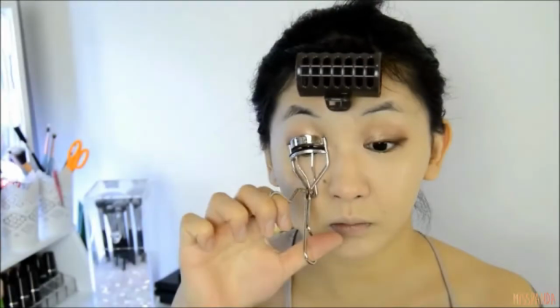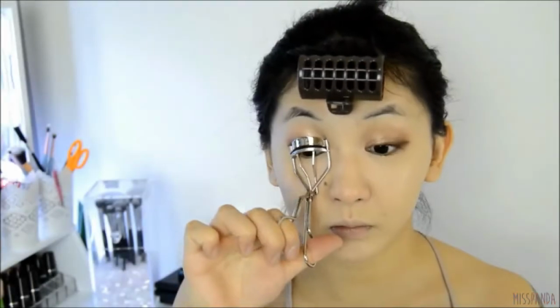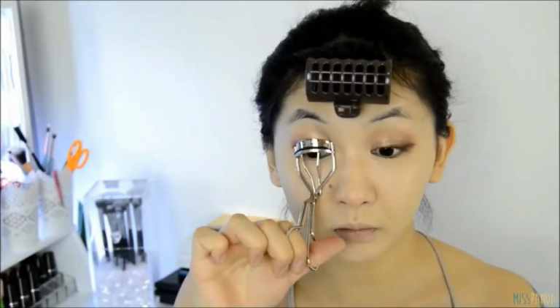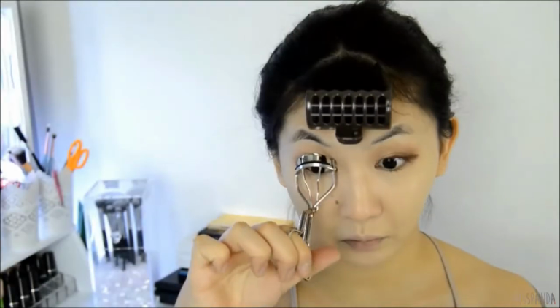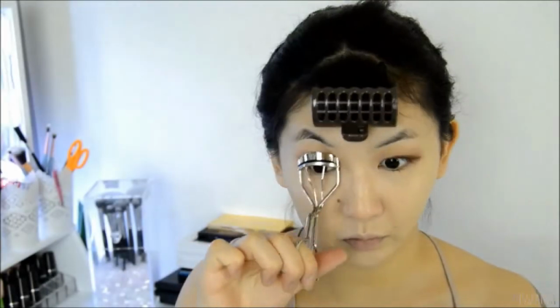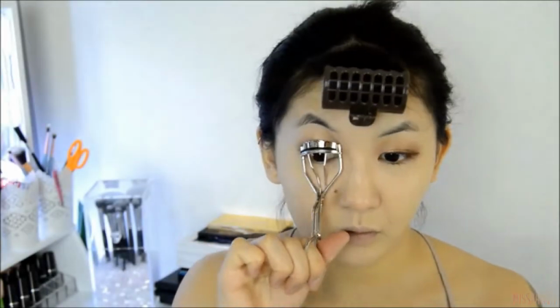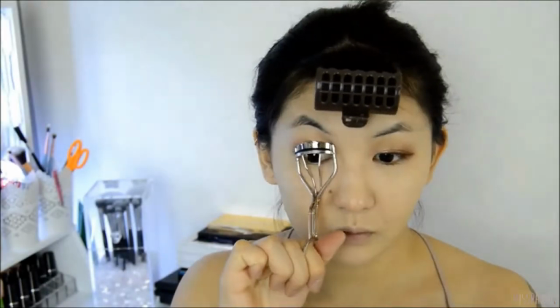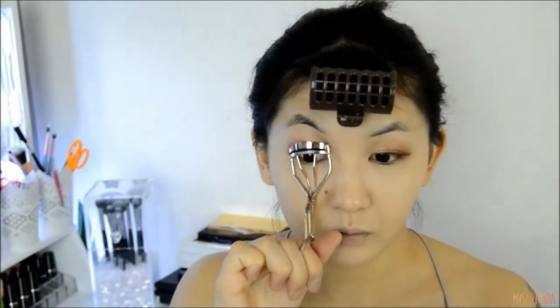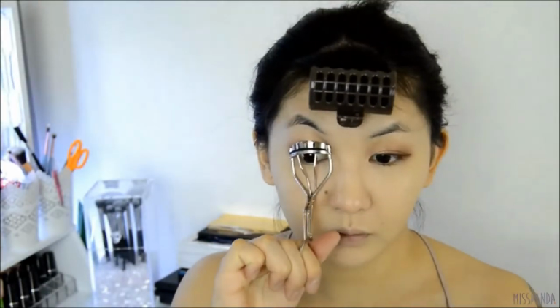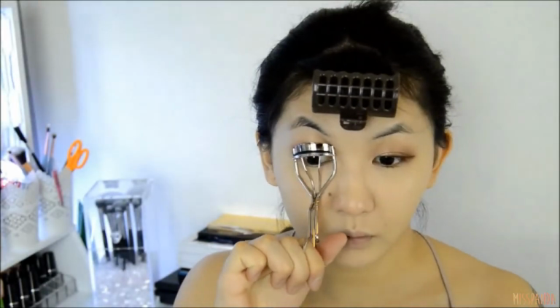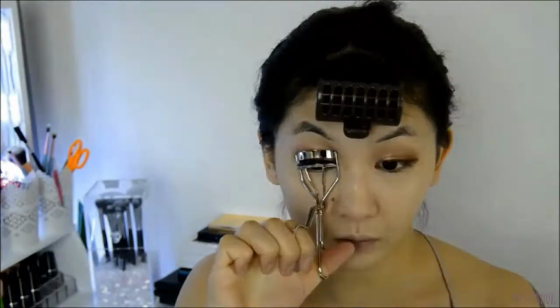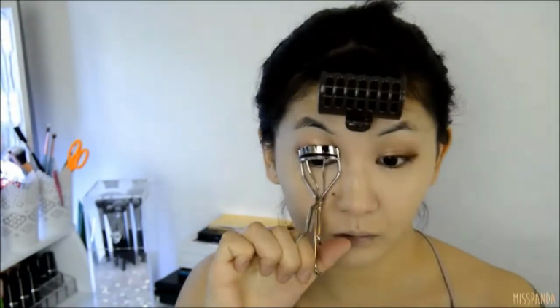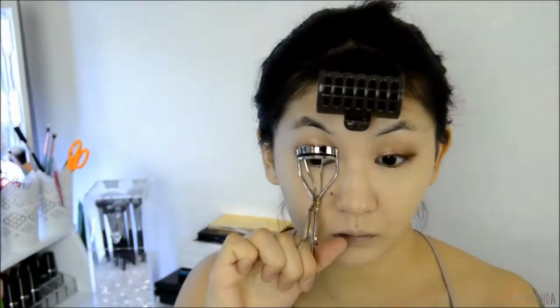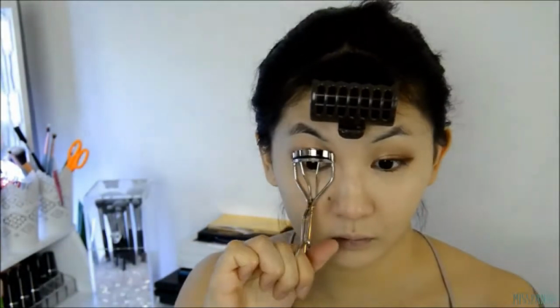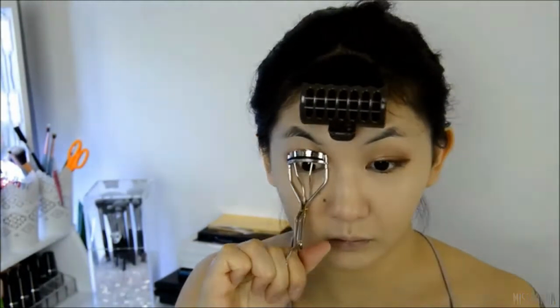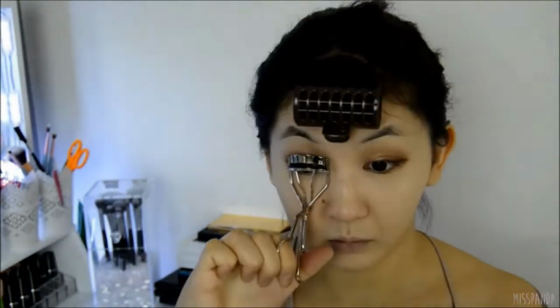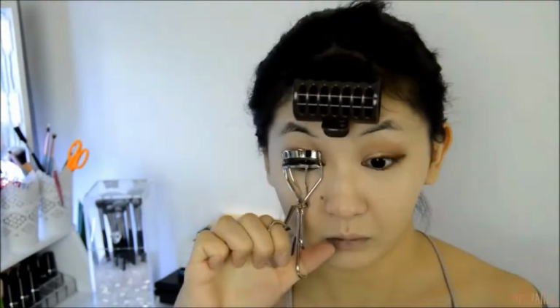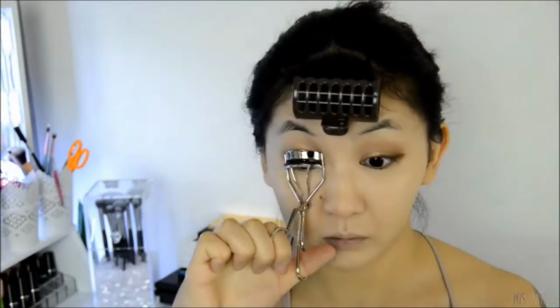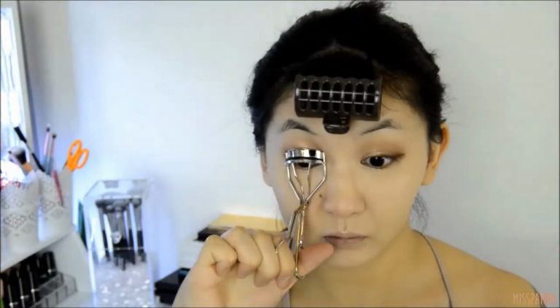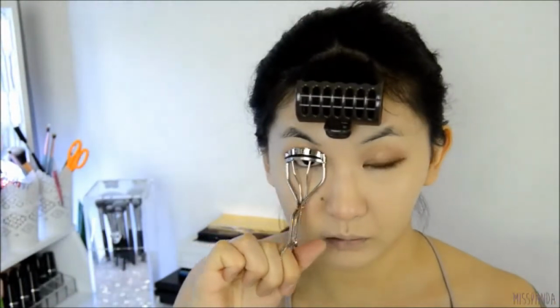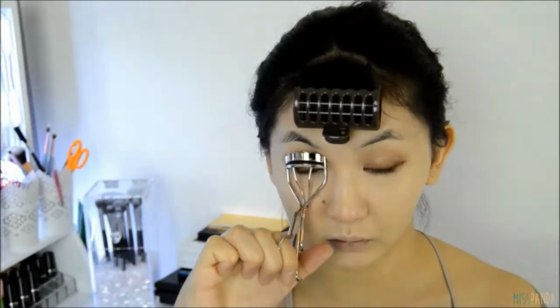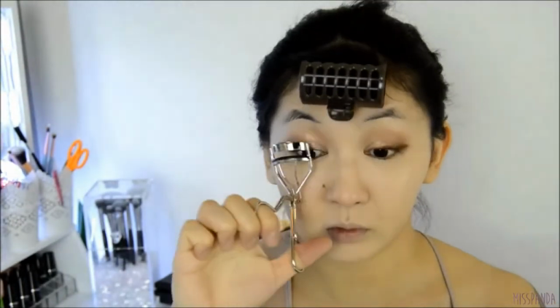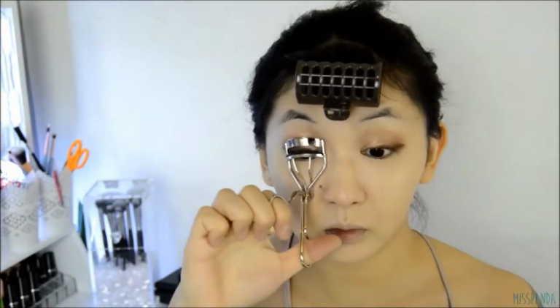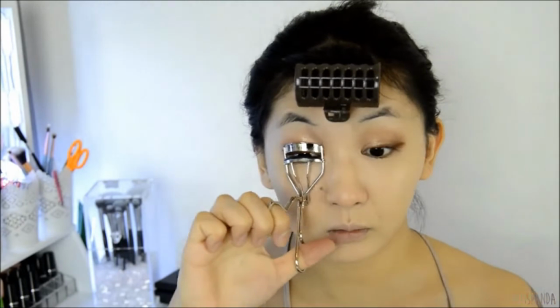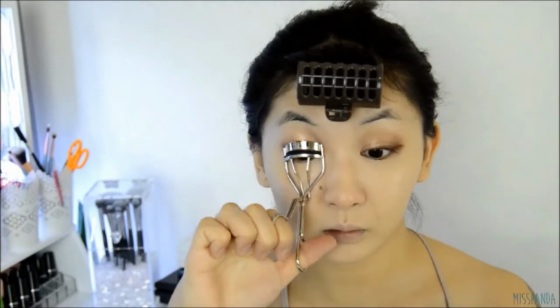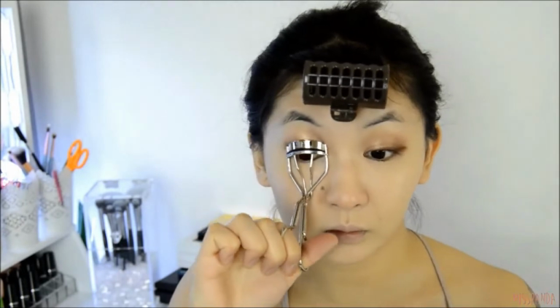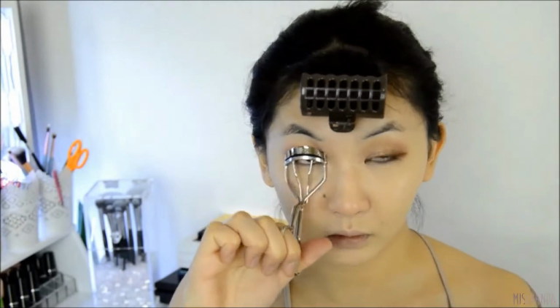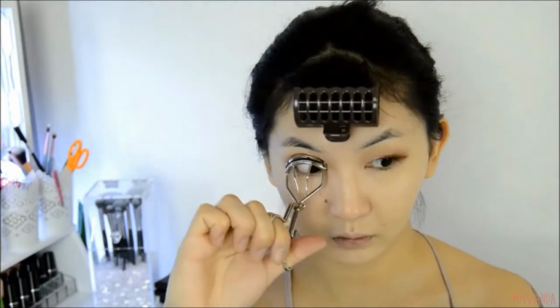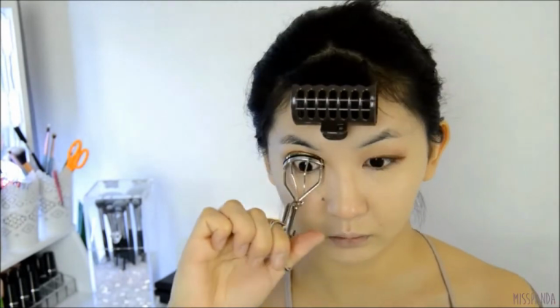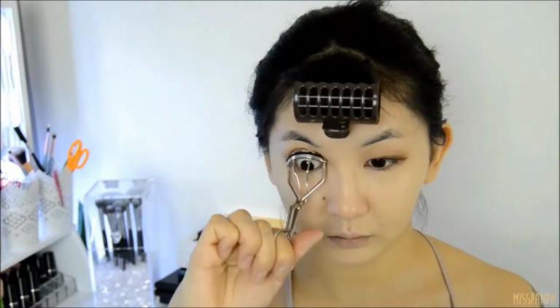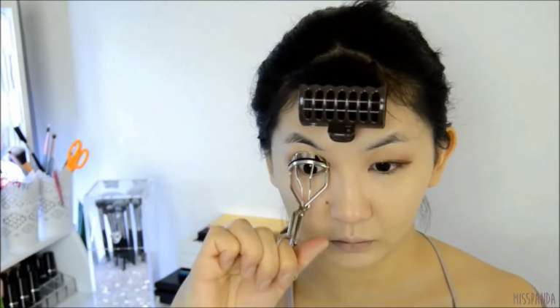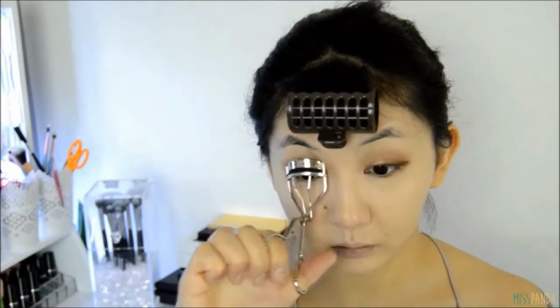With the top lids done you can go ahead and curl your lashes and apply a coat of mascara to the top and bottom lashes.